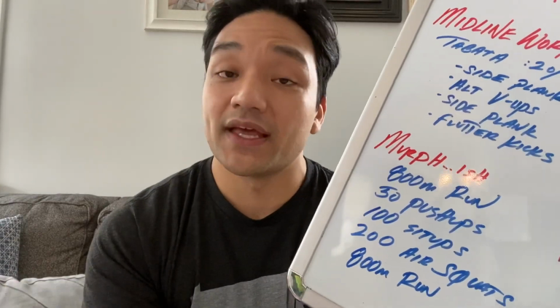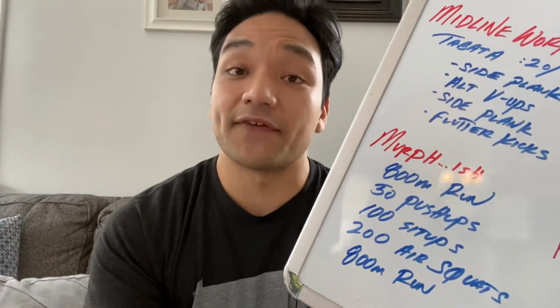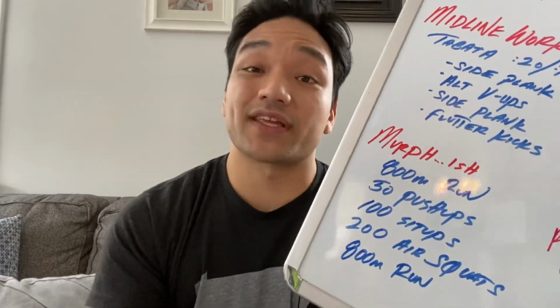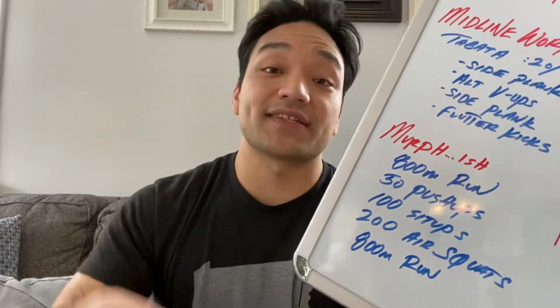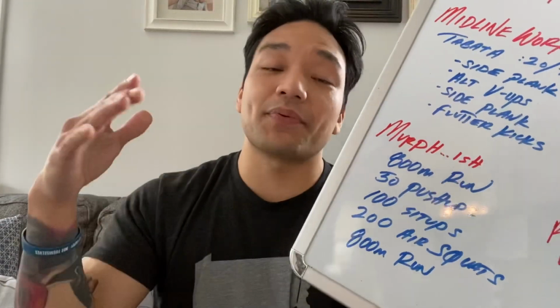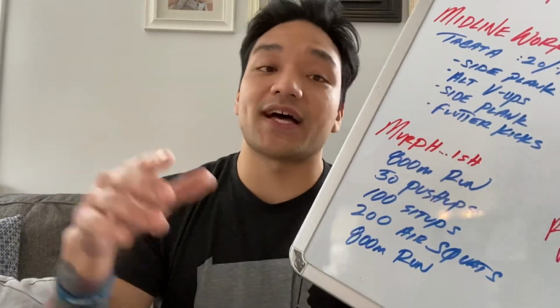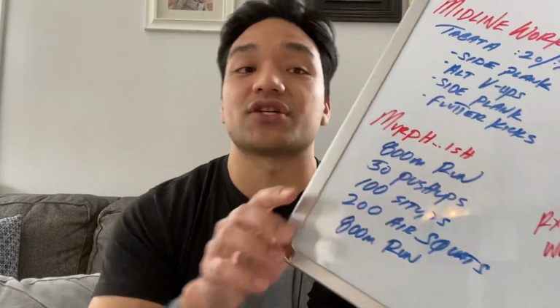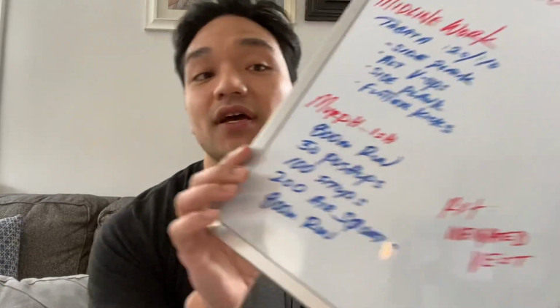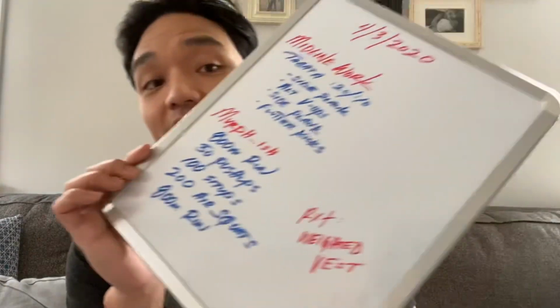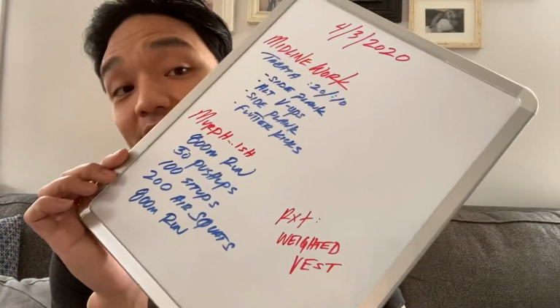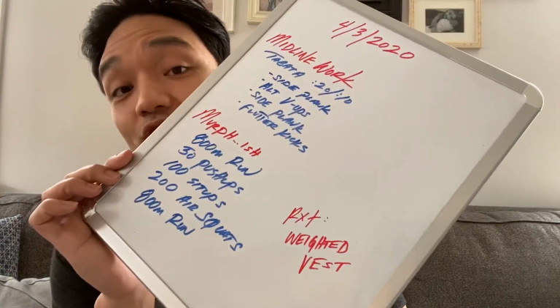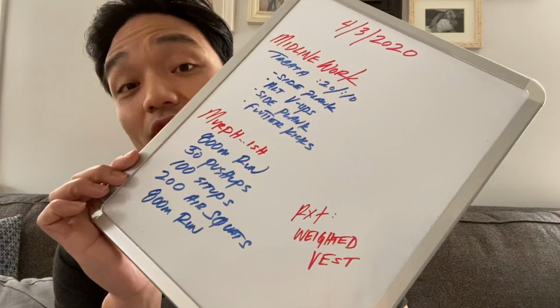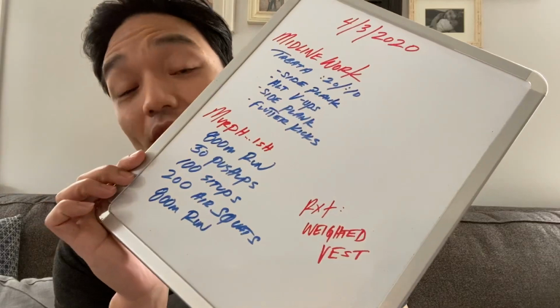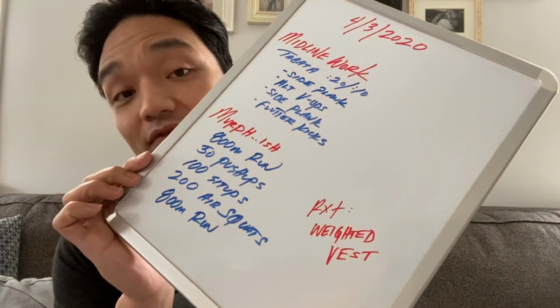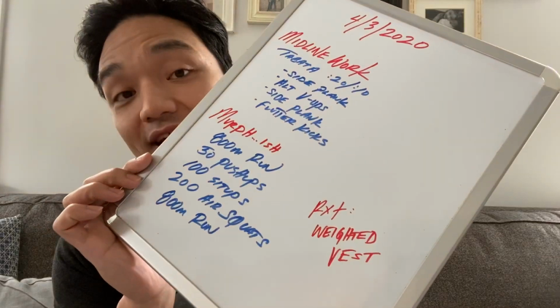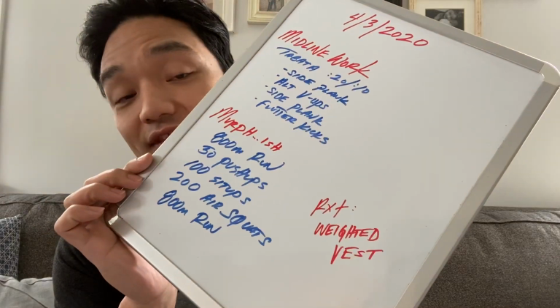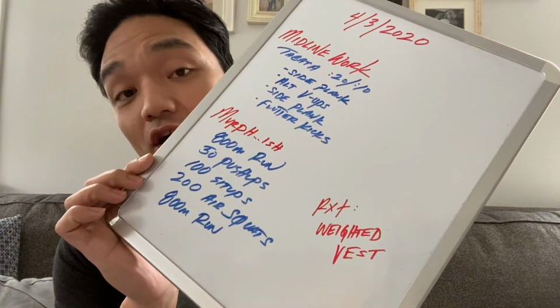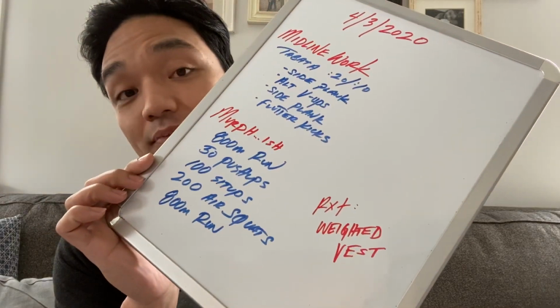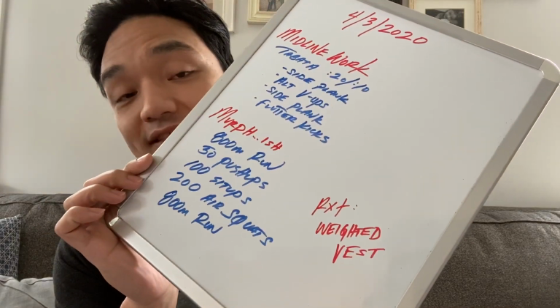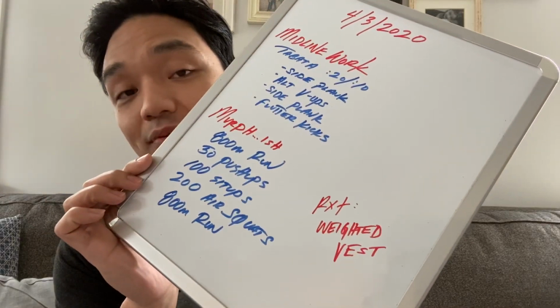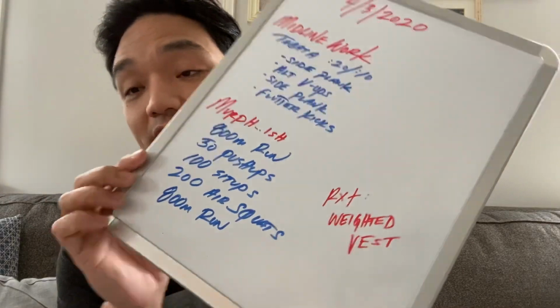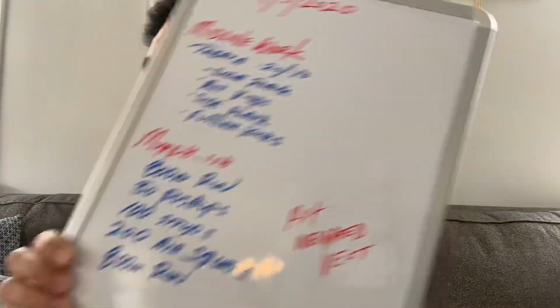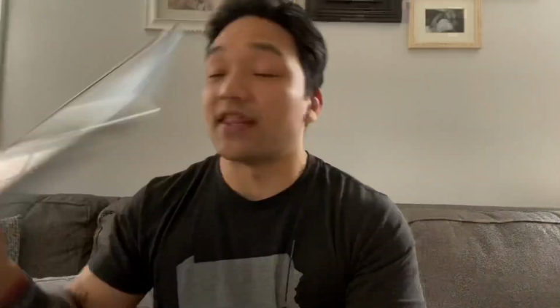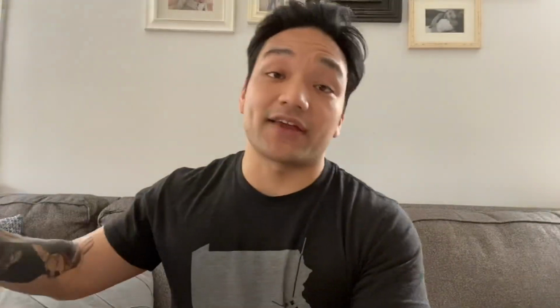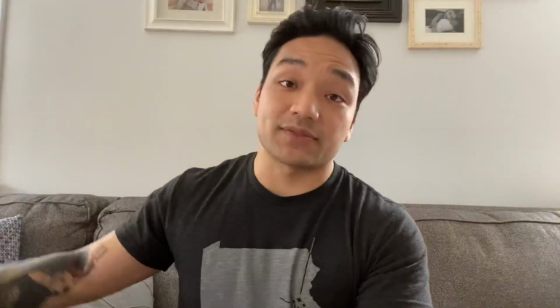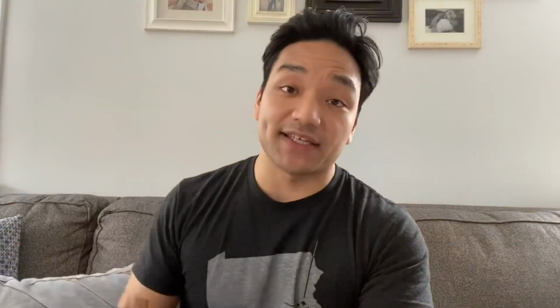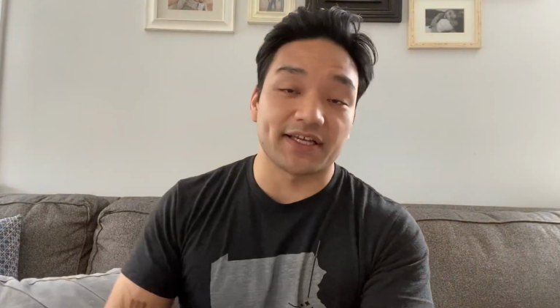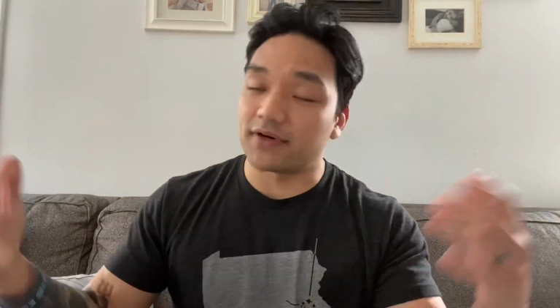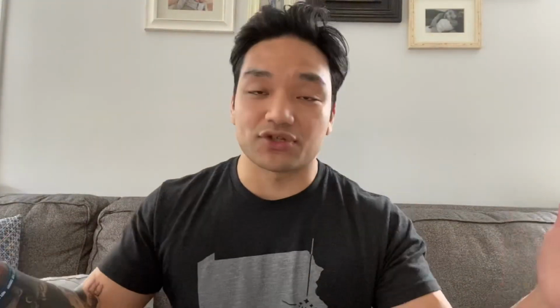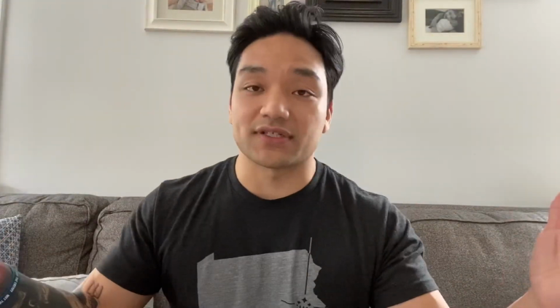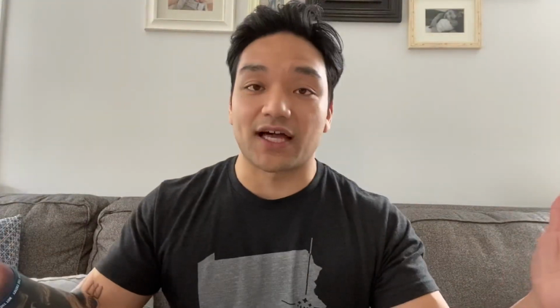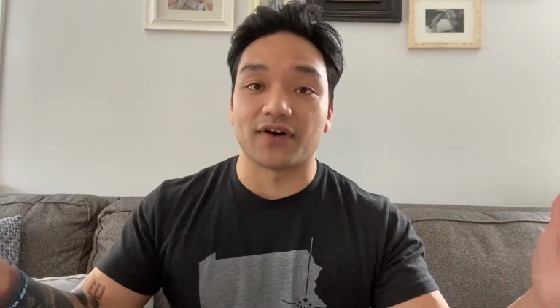Now if you want to kick this up a notch, you can actually wear a weighted vest for that RX plus option. That could get spicy, but I'm sure it's a lot of fun.